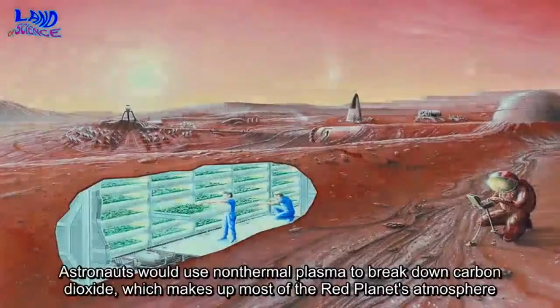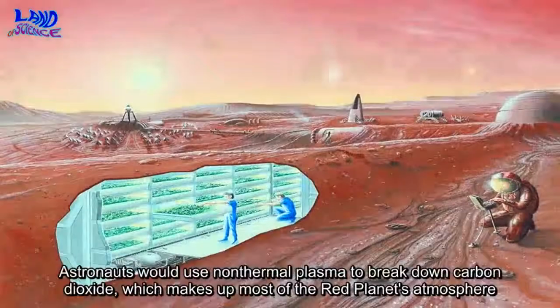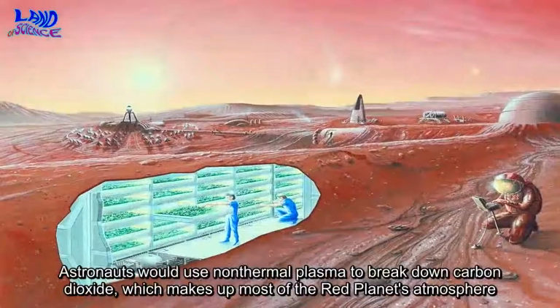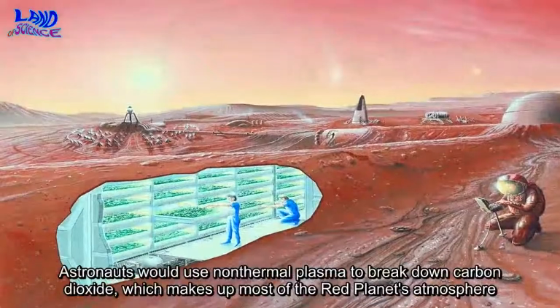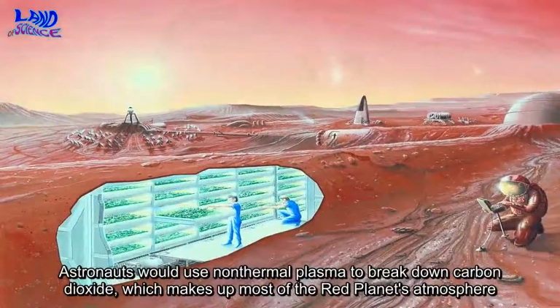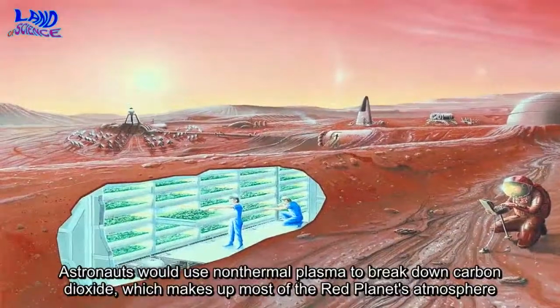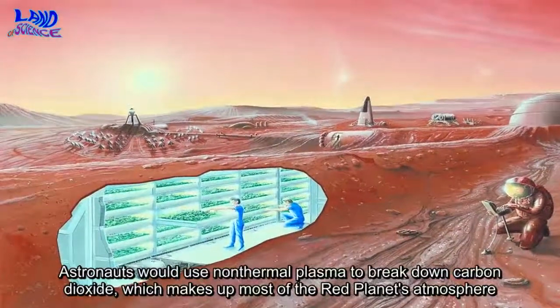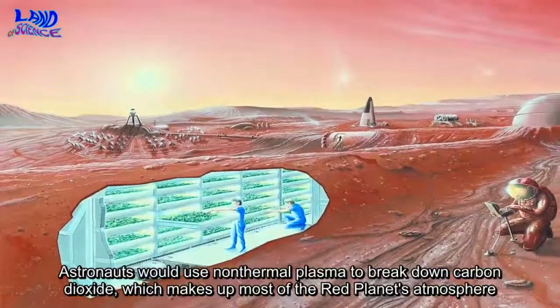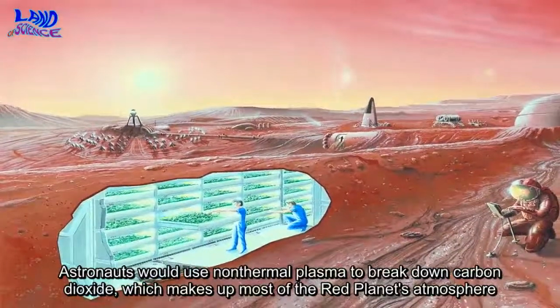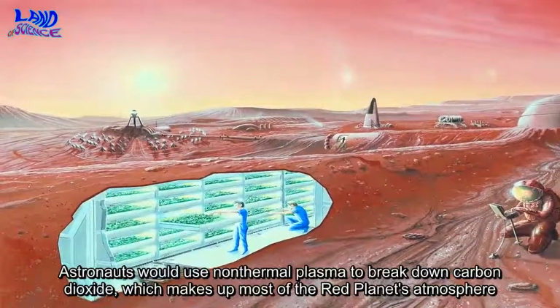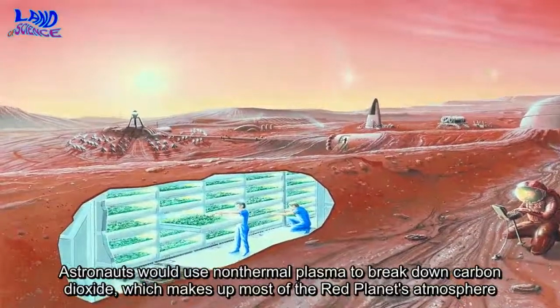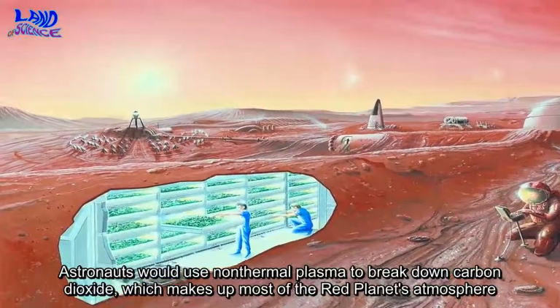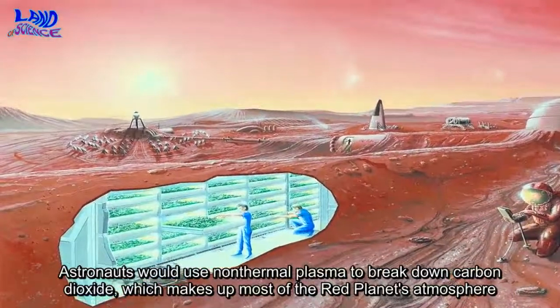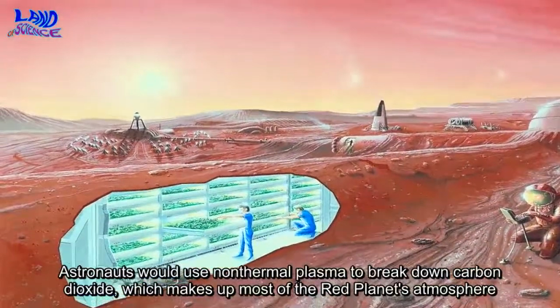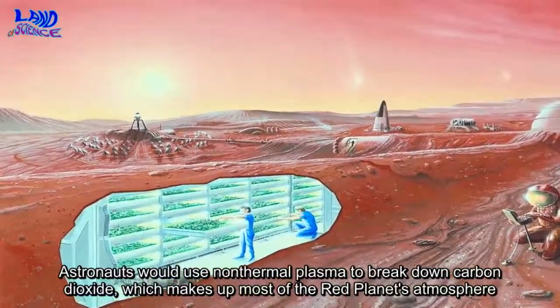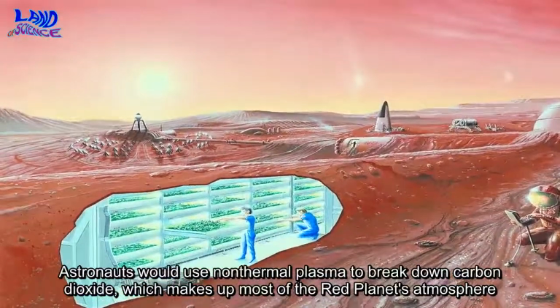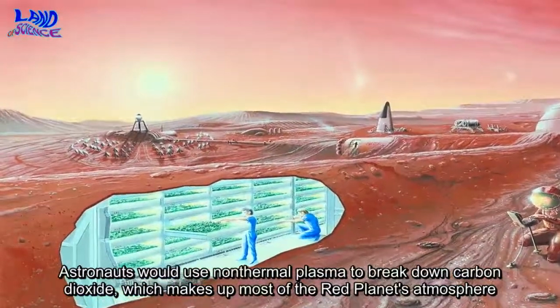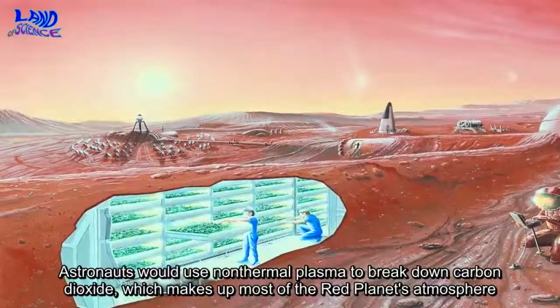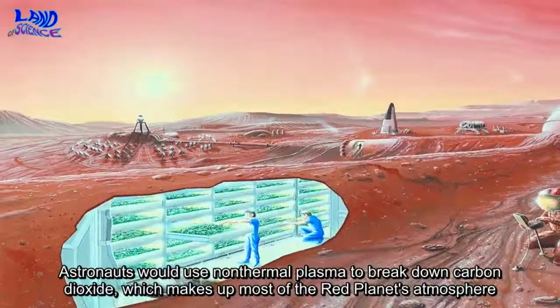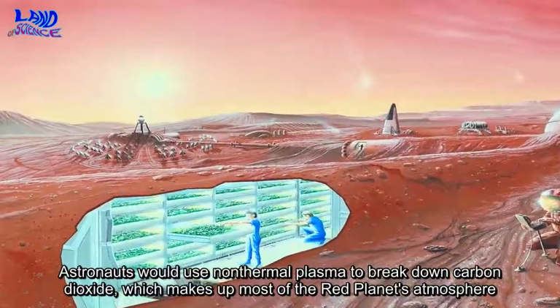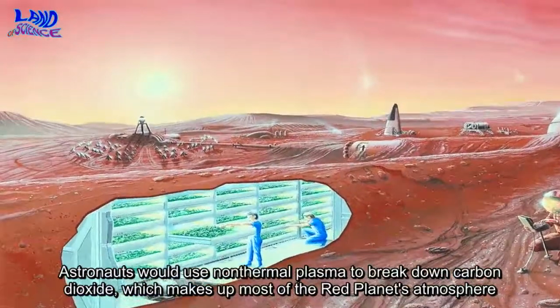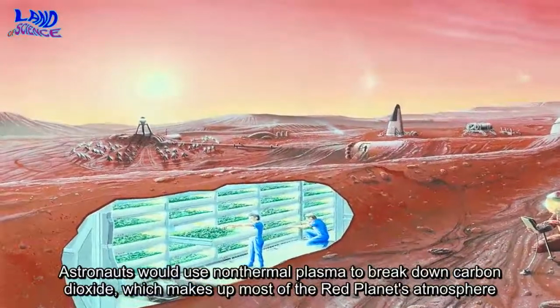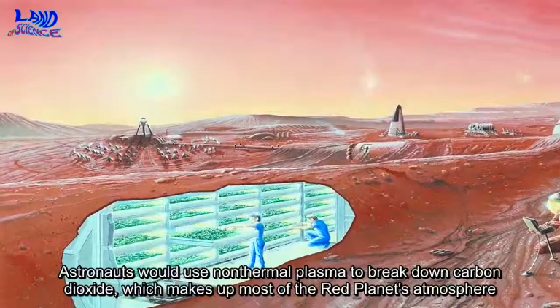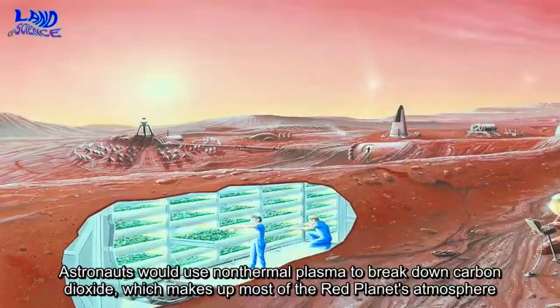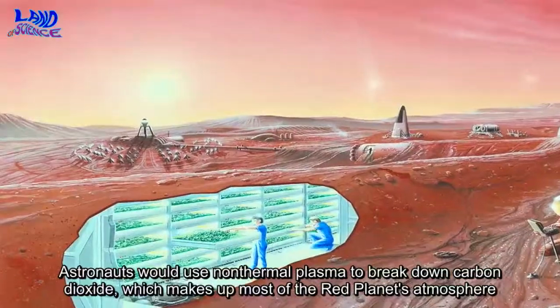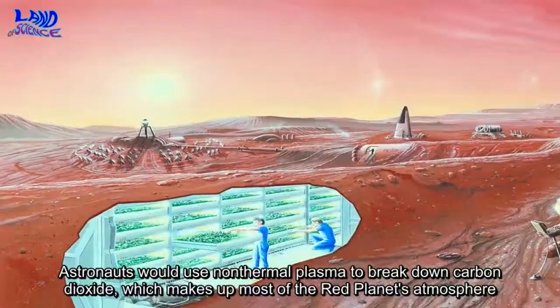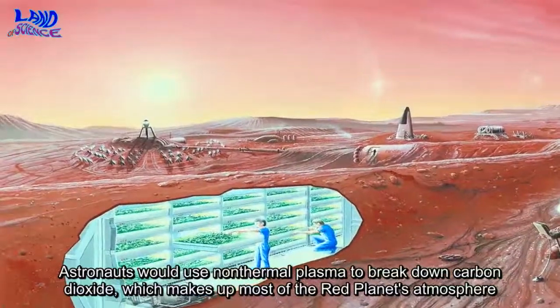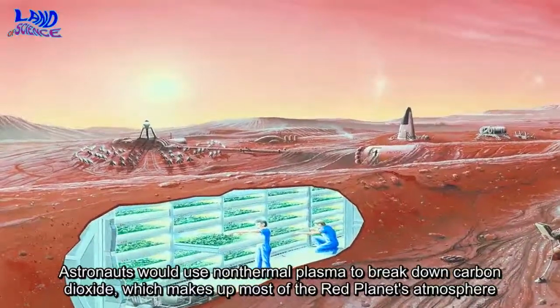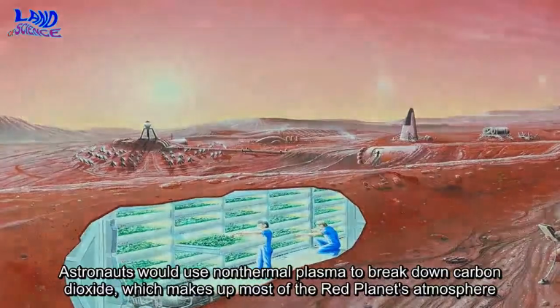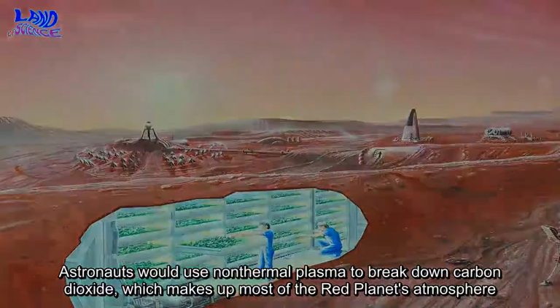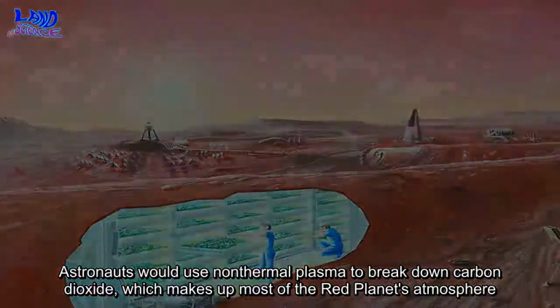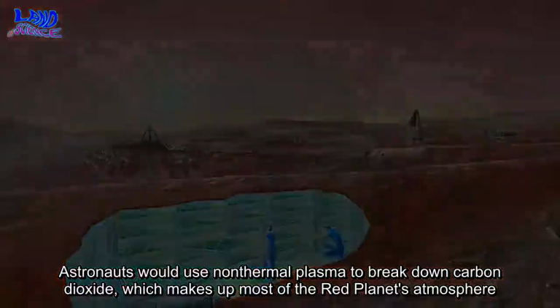Astronauts would use non-thermal plasma to break down carbon dioxide, which makes up most of the red planet's atmosphere.